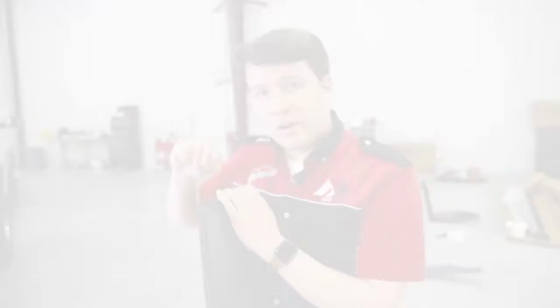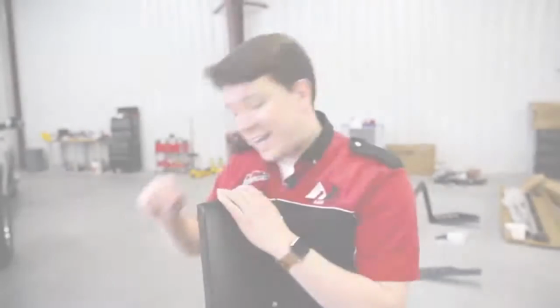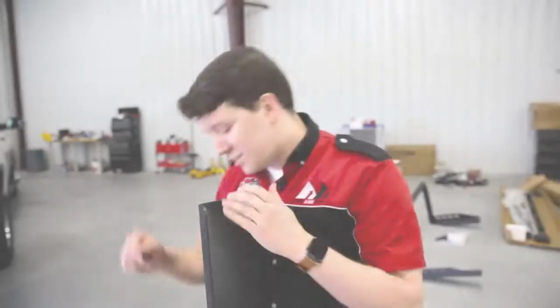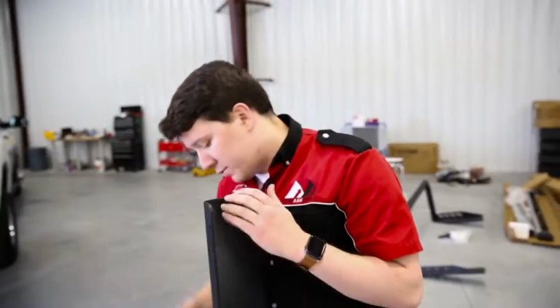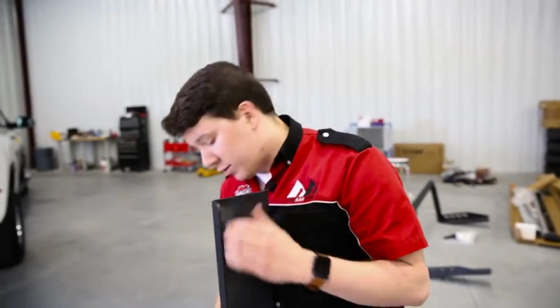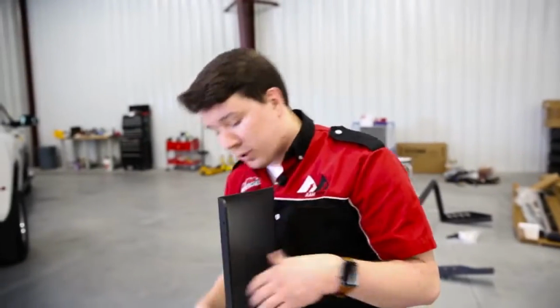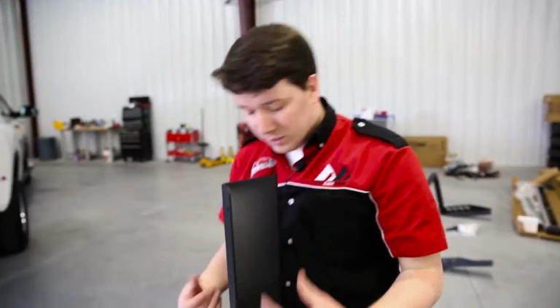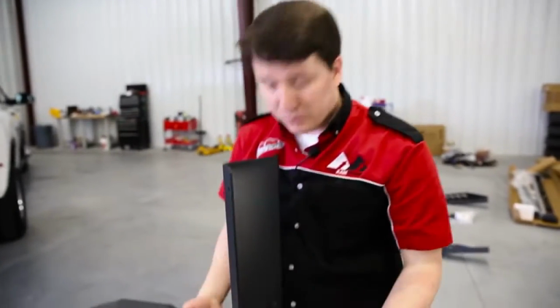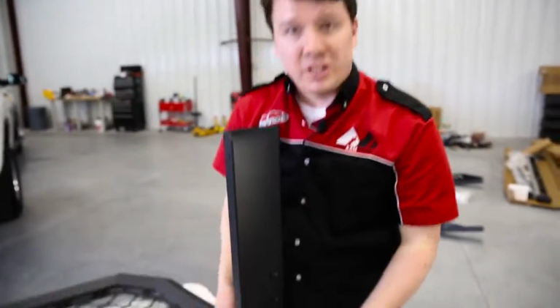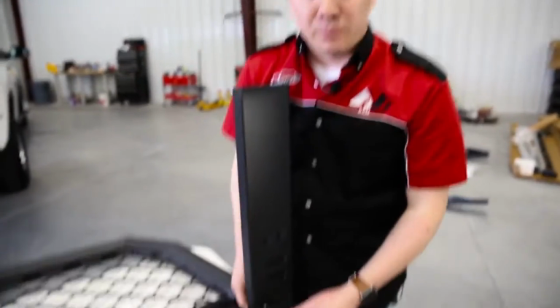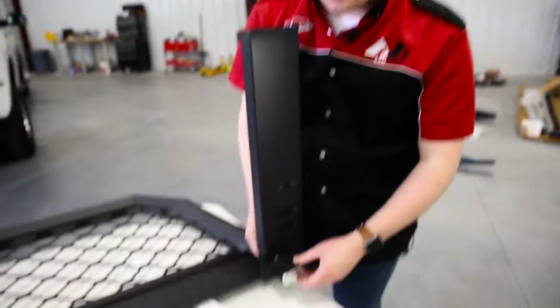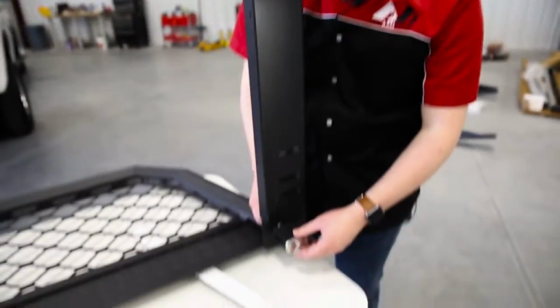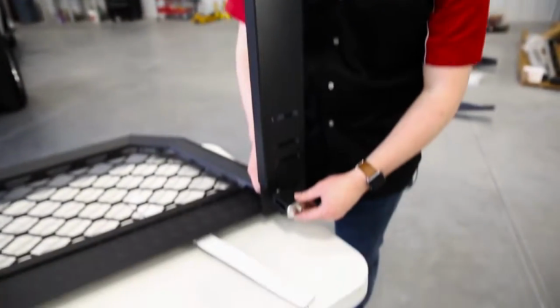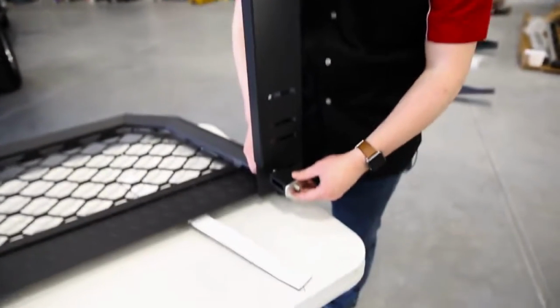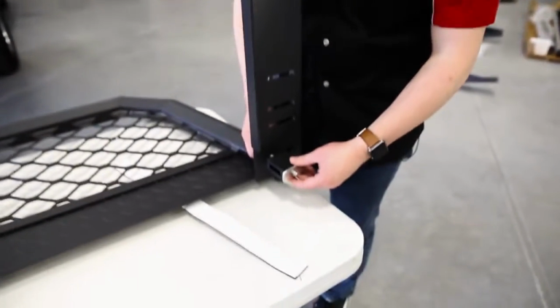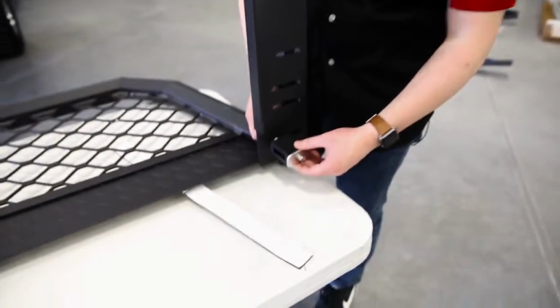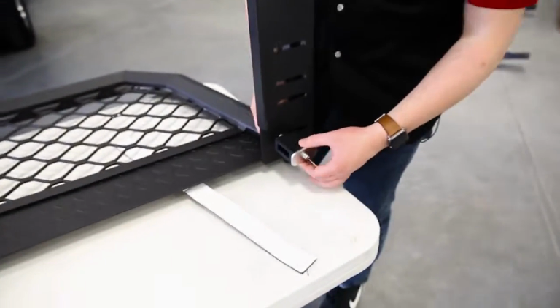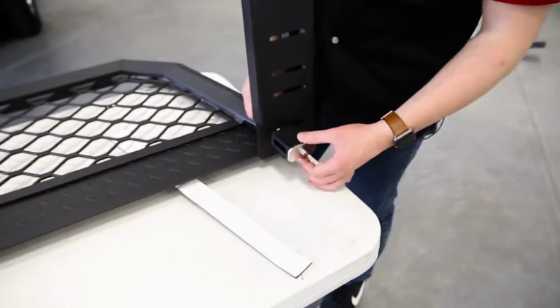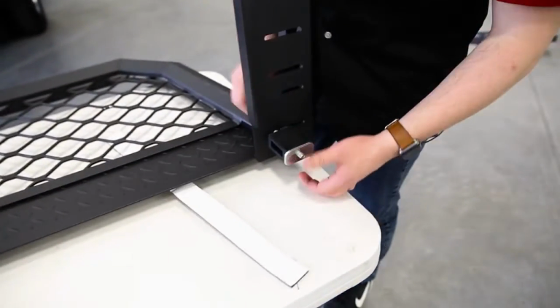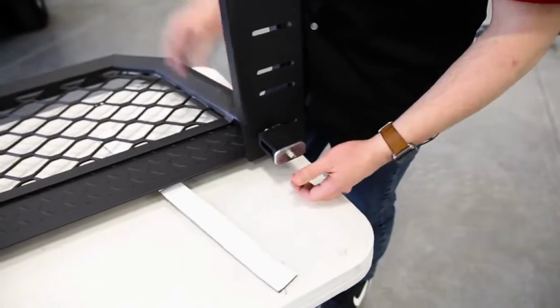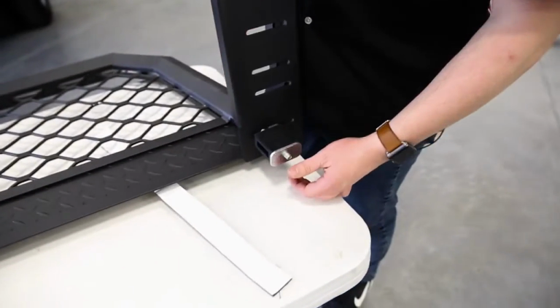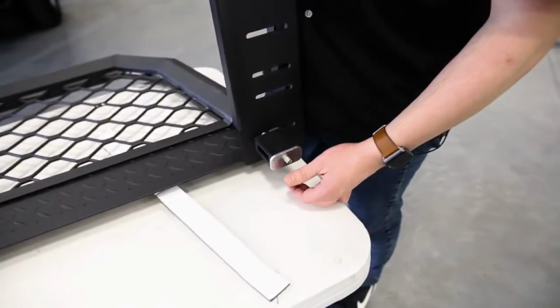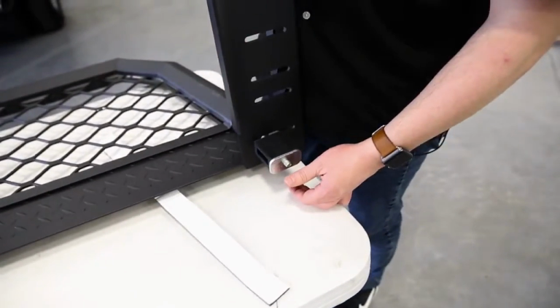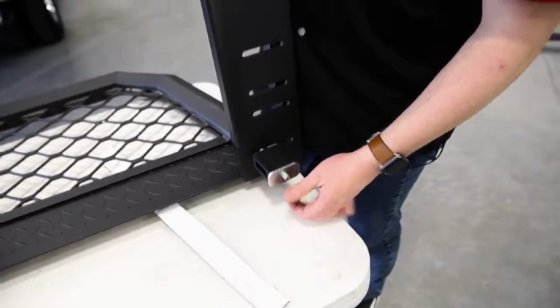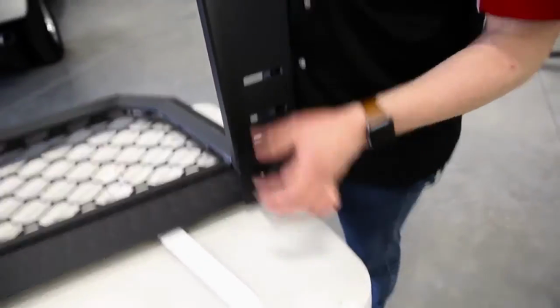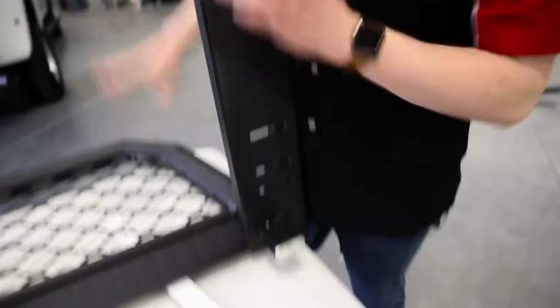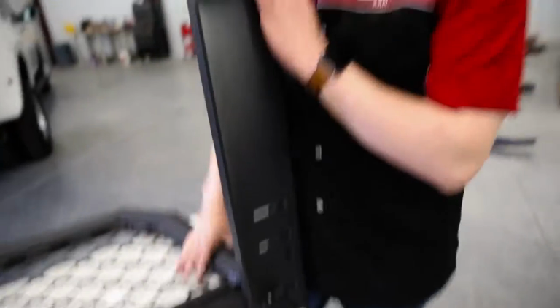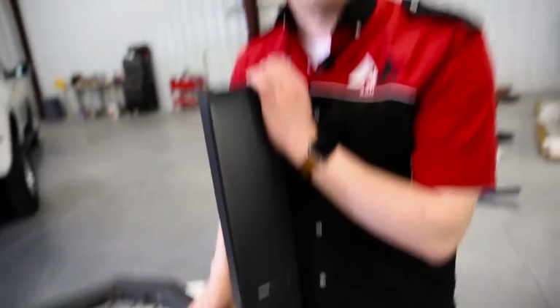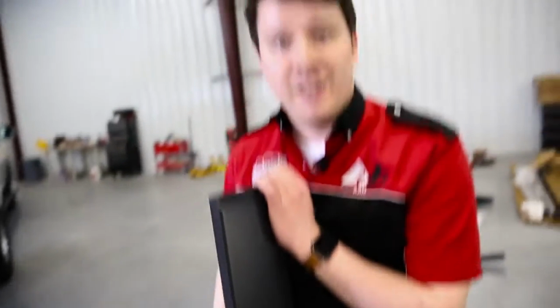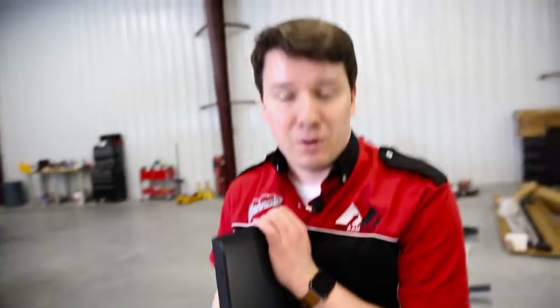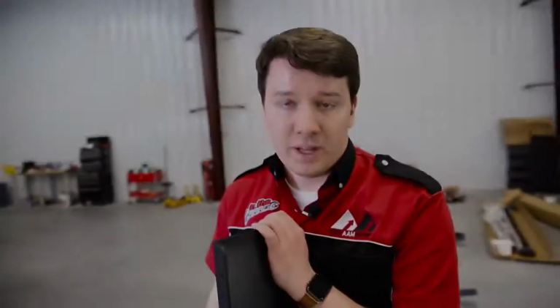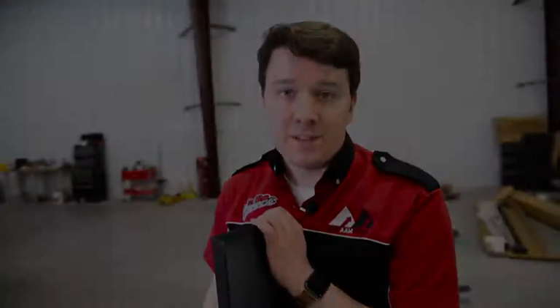Now that we have our bolt and bushing in place and installed, what we're going to do is lift this back onto the truck and get this tightened down in place.